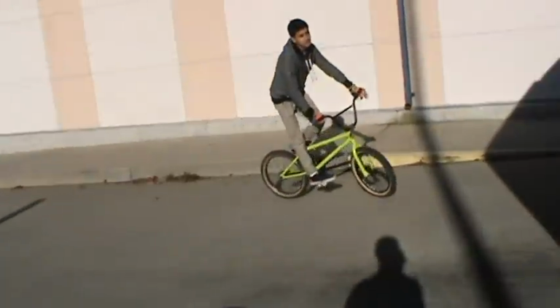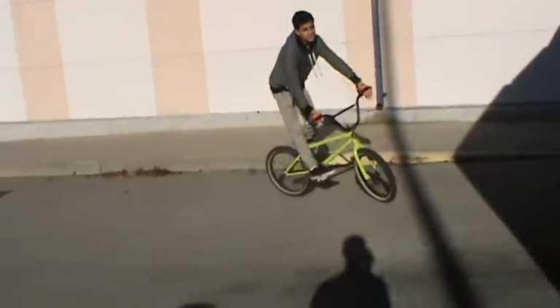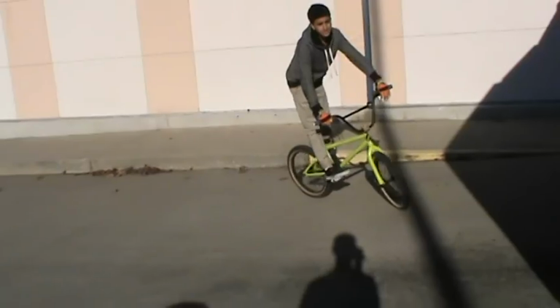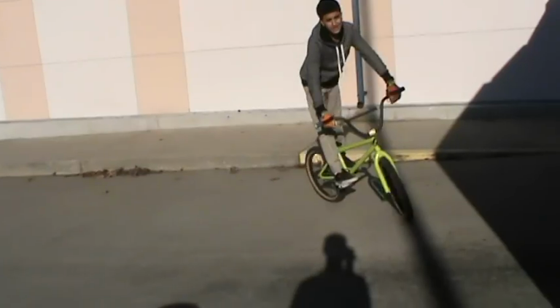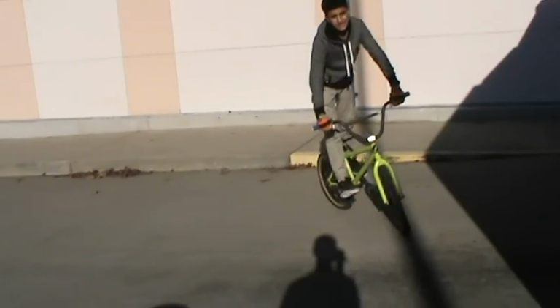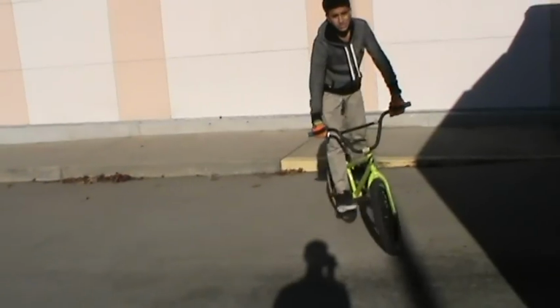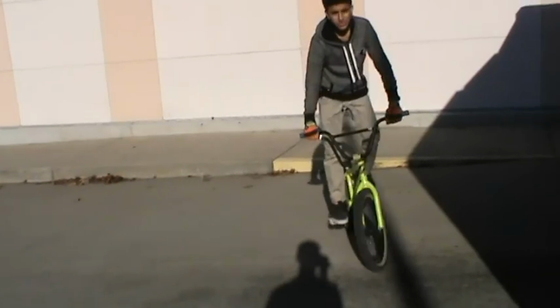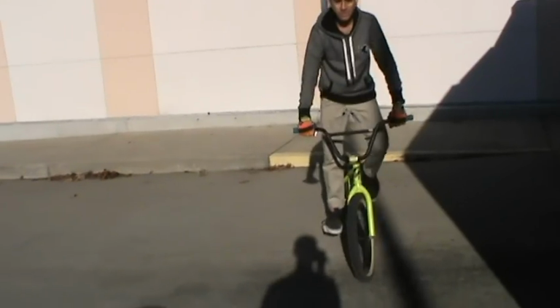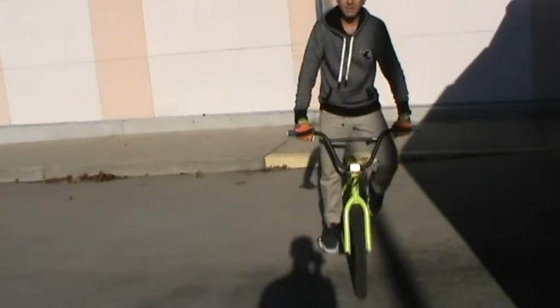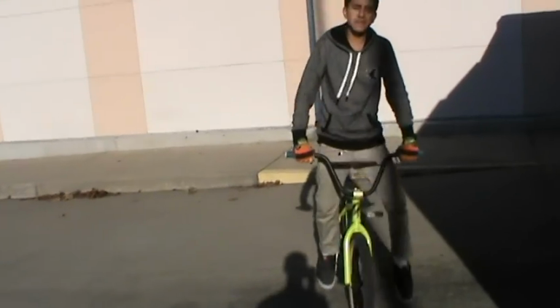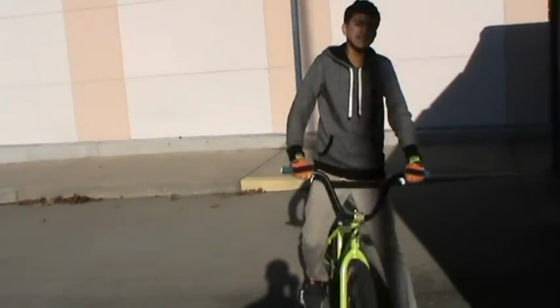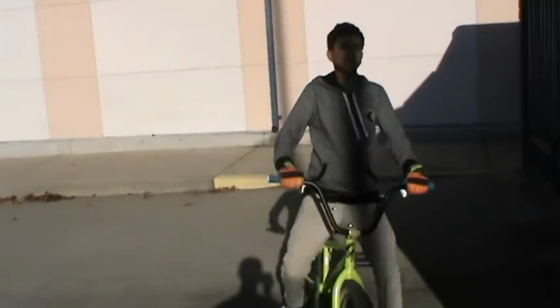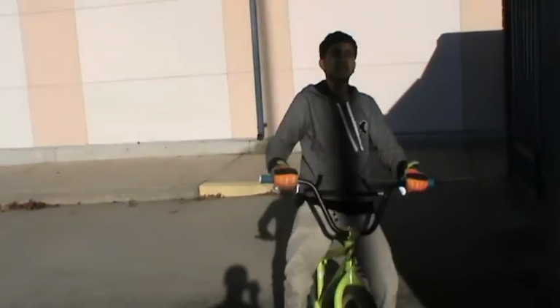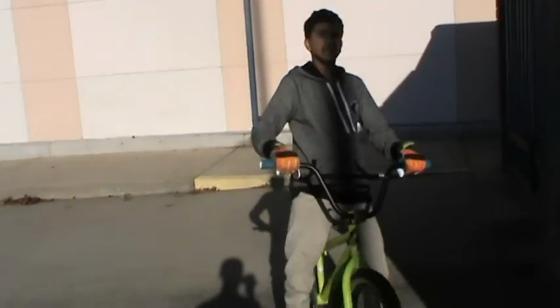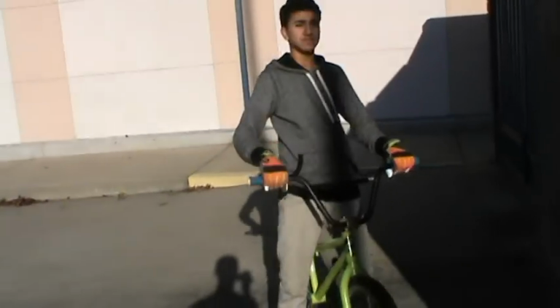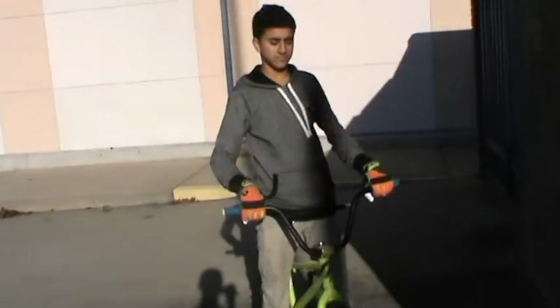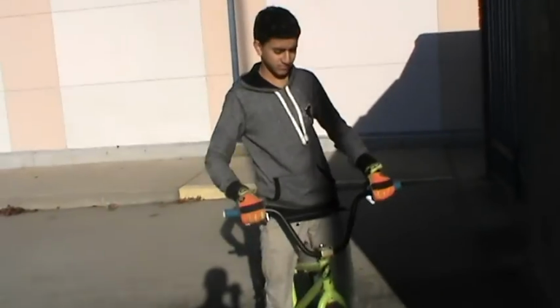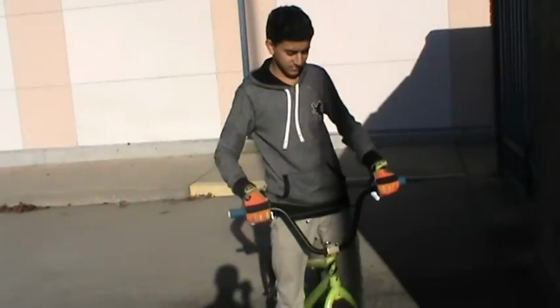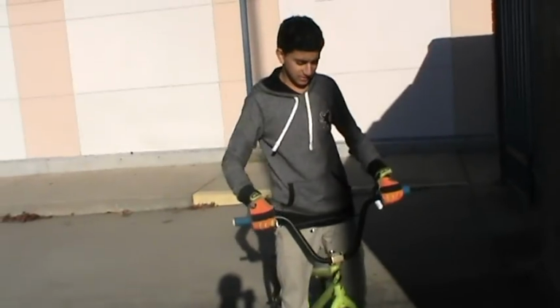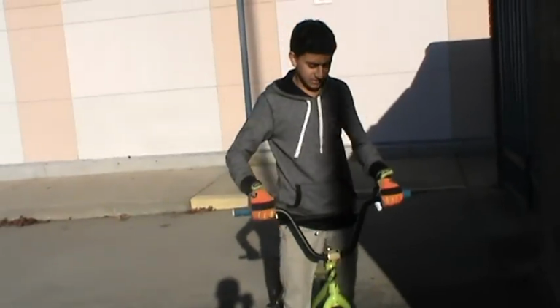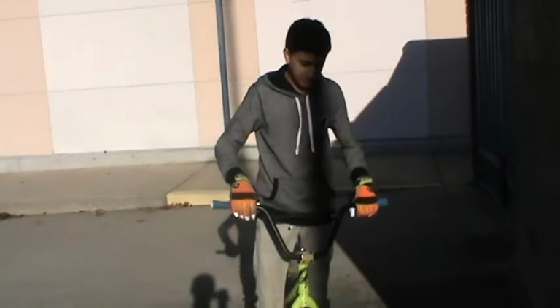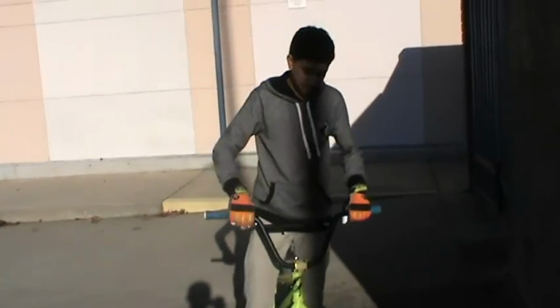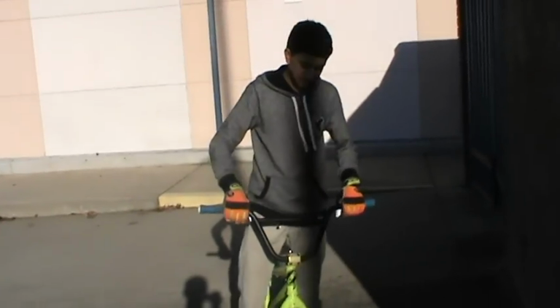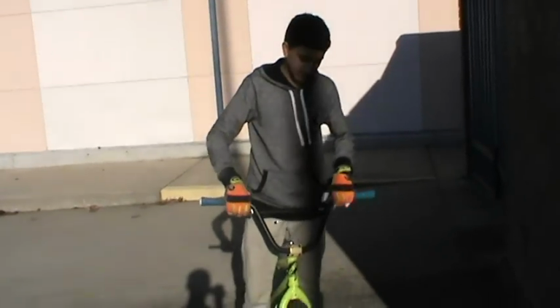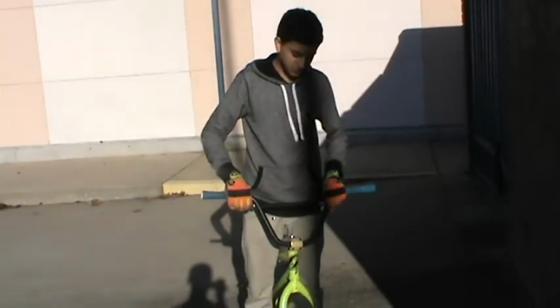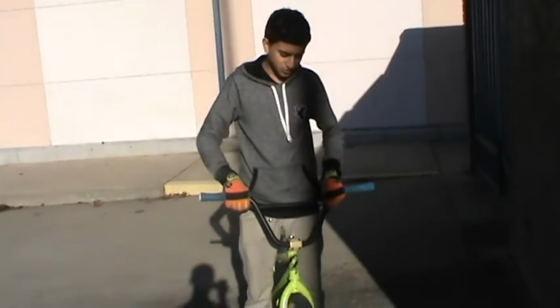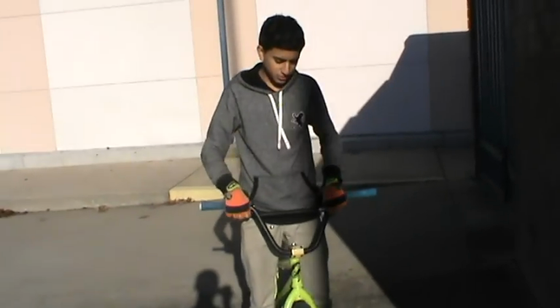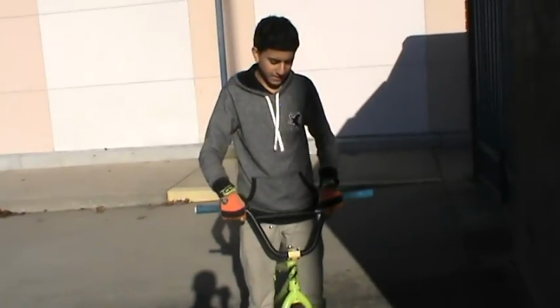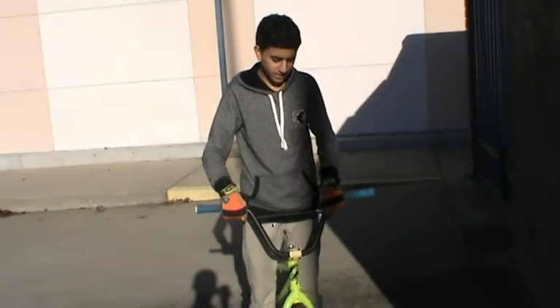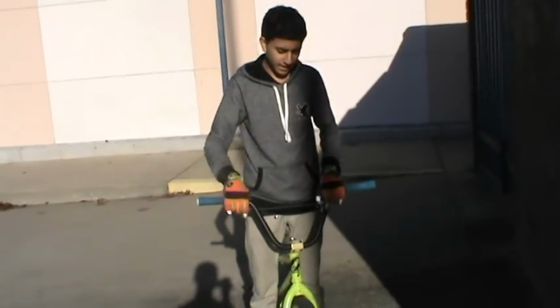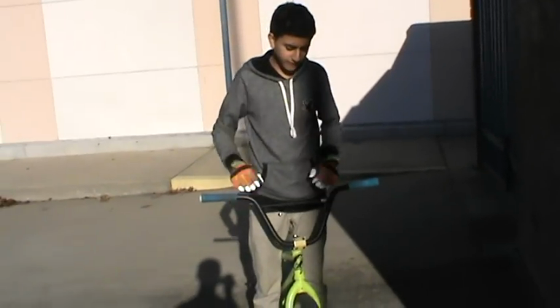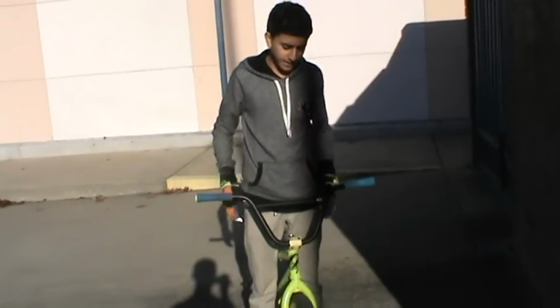What's up guys, we're PrimeVMX and today's how-to is going to be how to half cab.